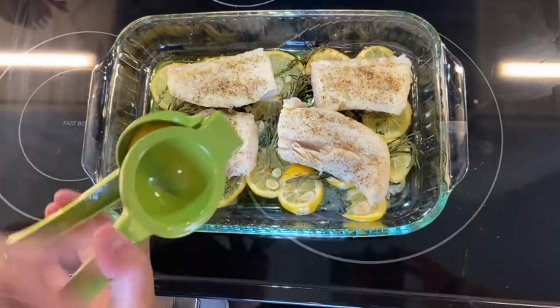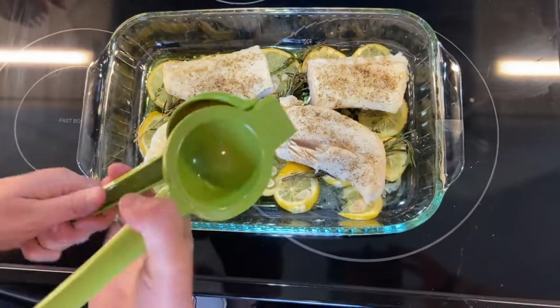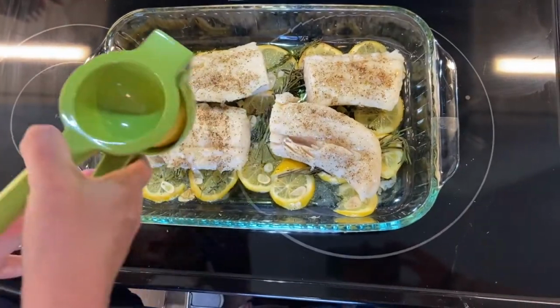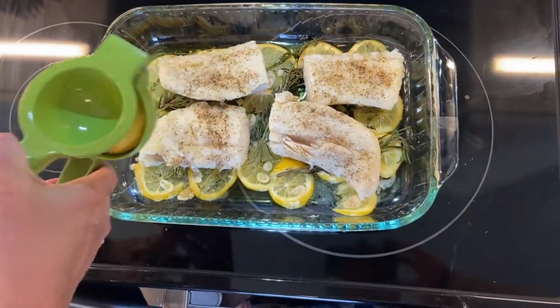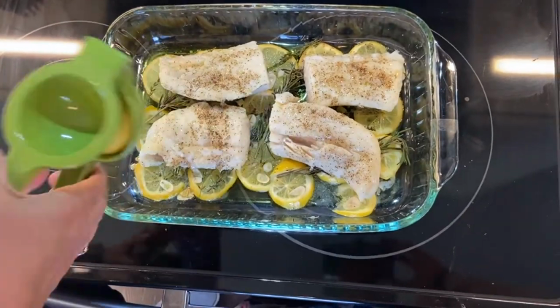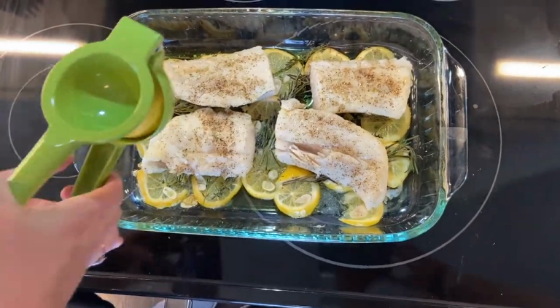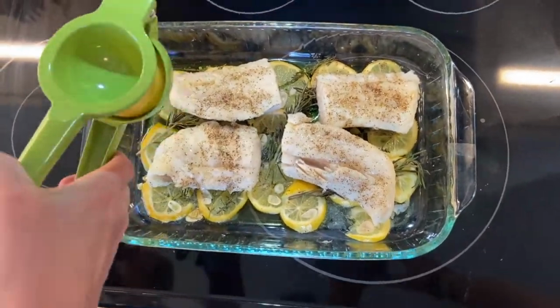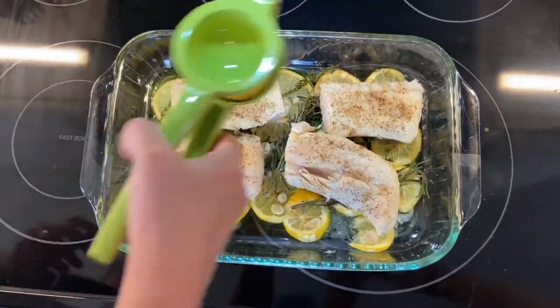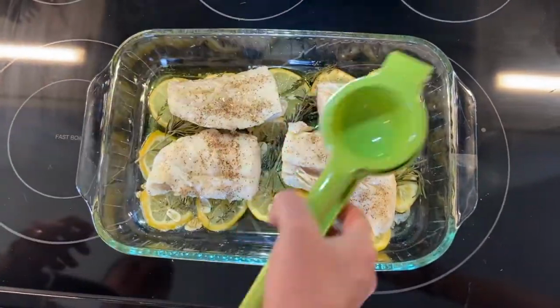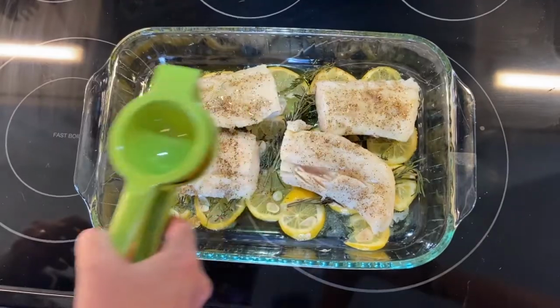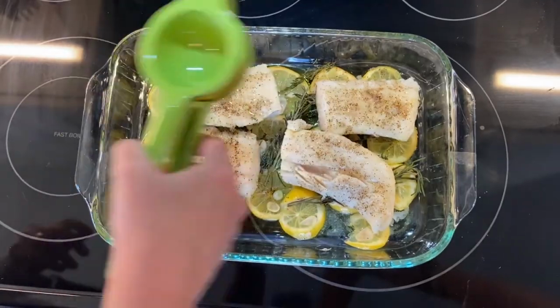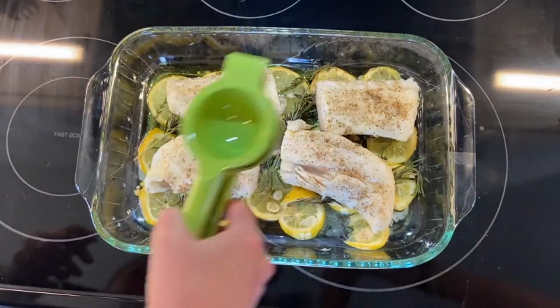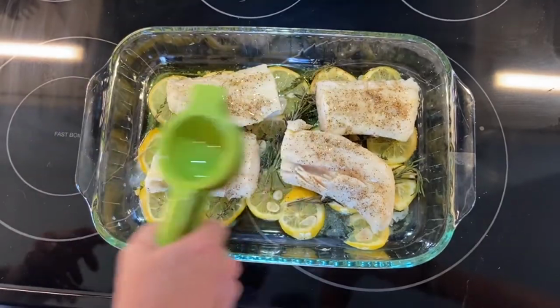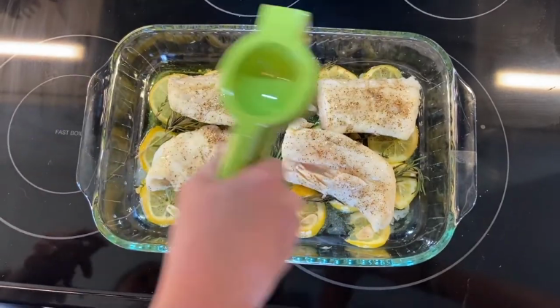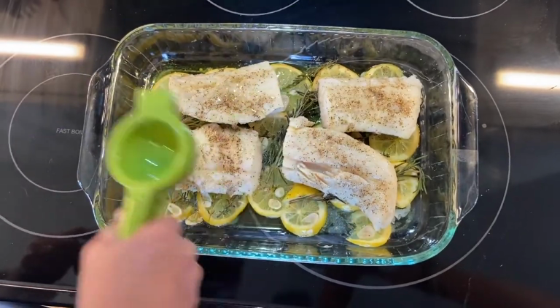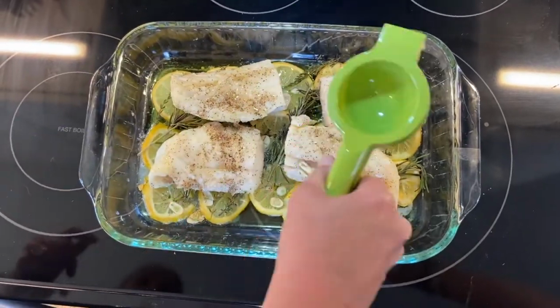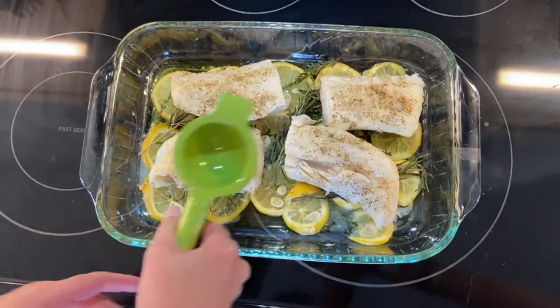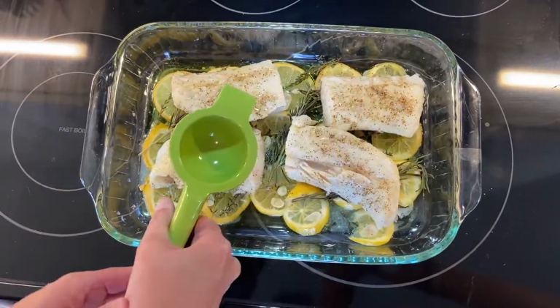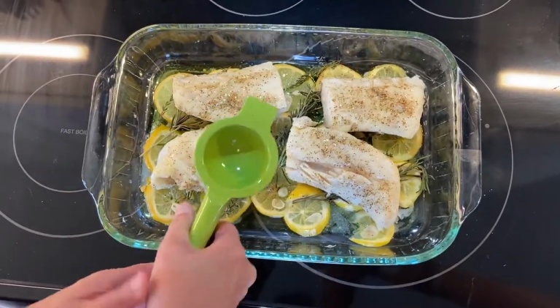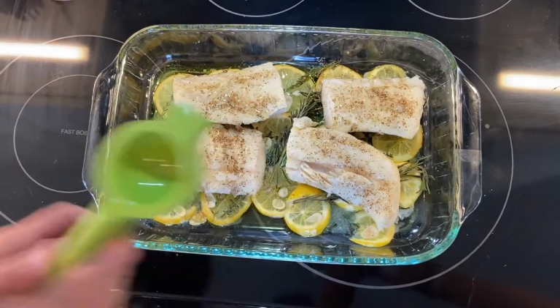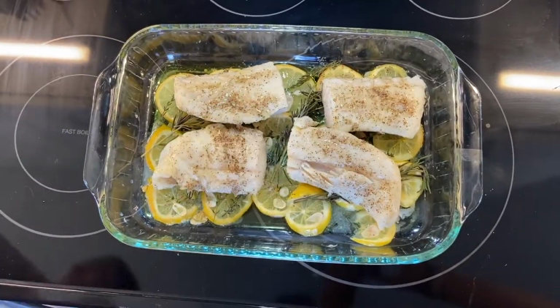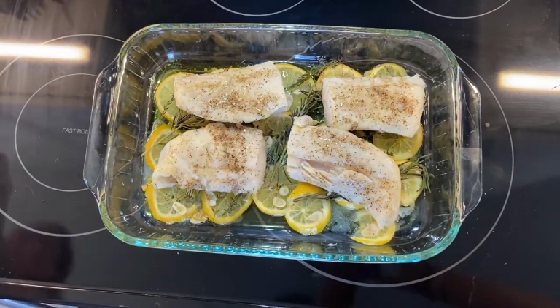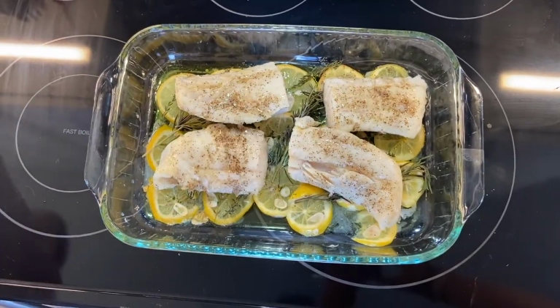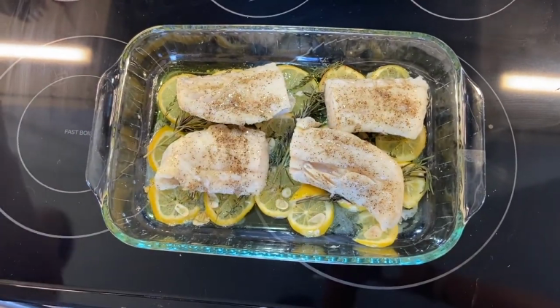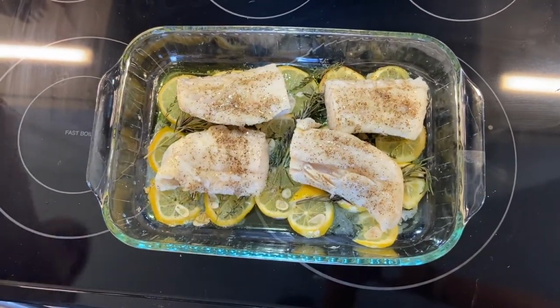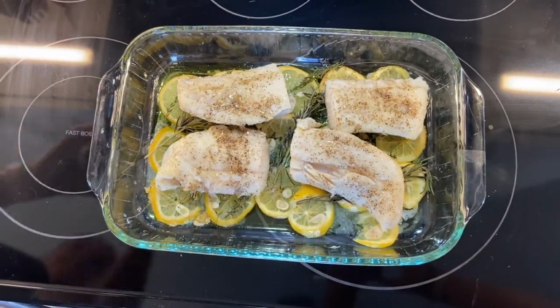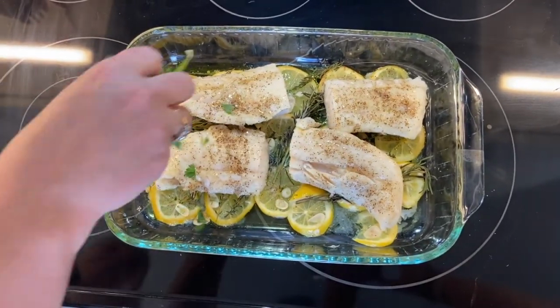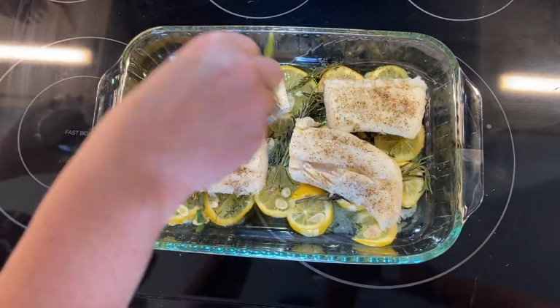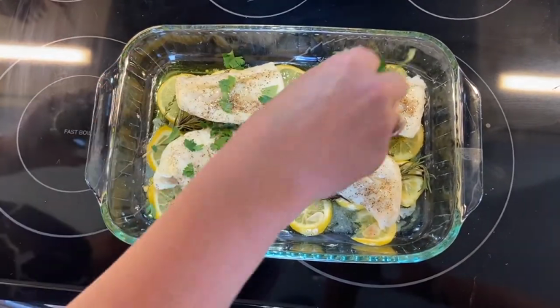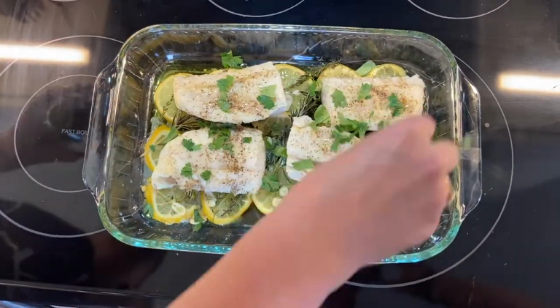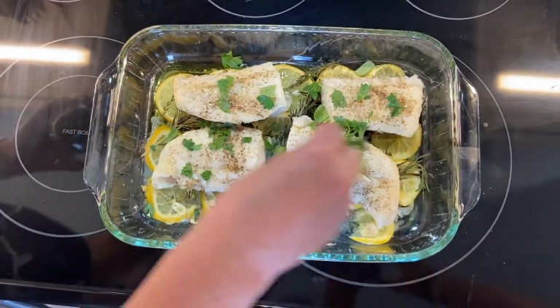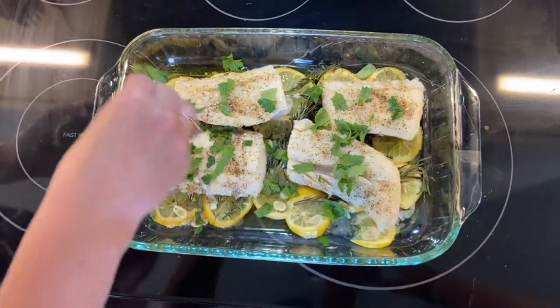Remove from the oven, sprinkle with chopped herbs, squeeze the remaining half of the lemon over the top, and you are ready to serve.